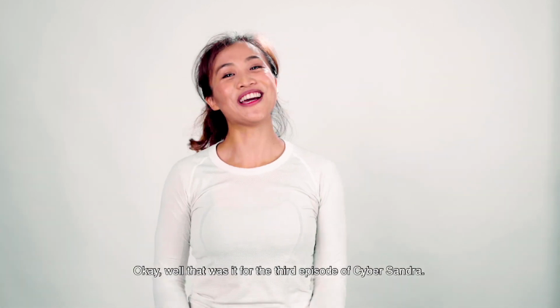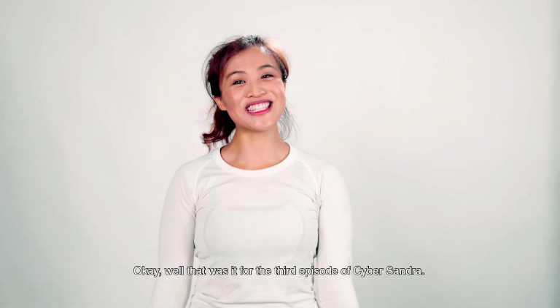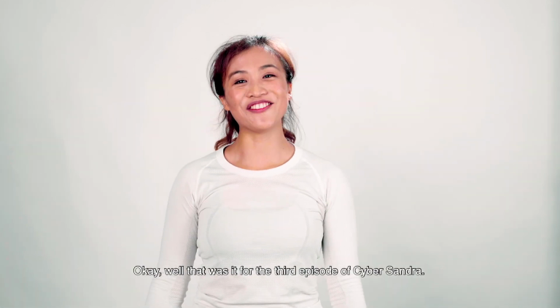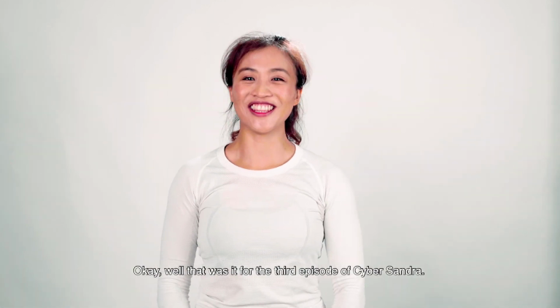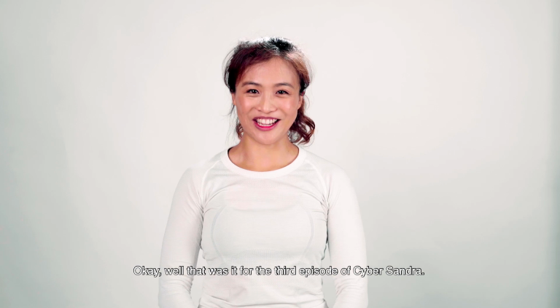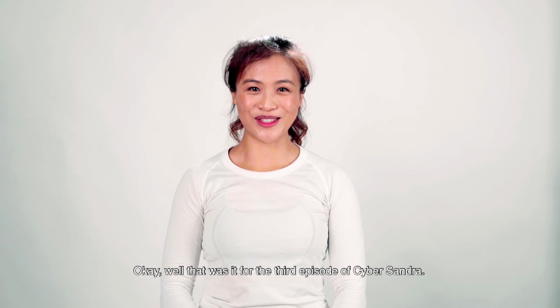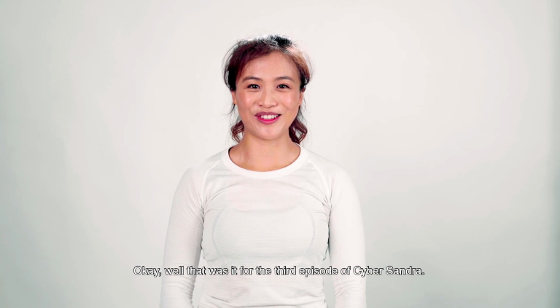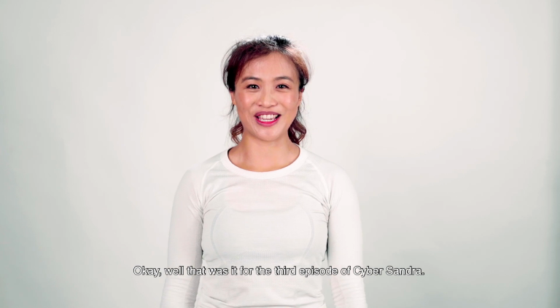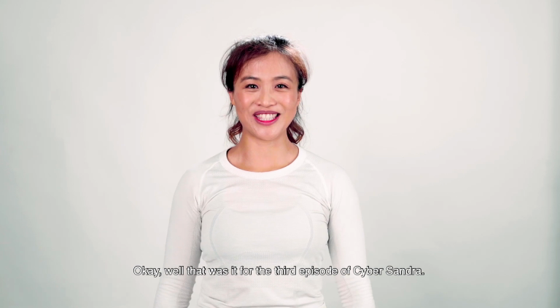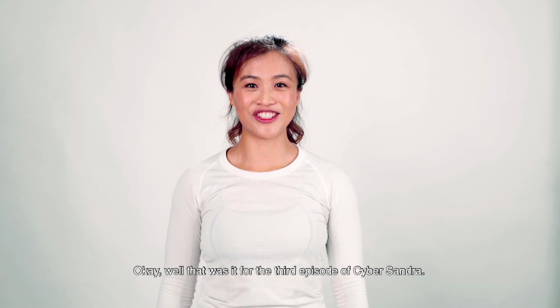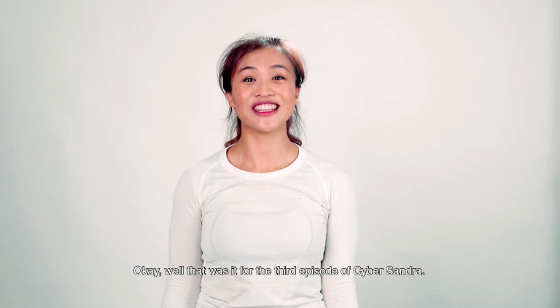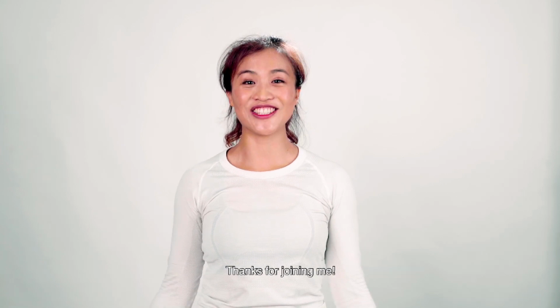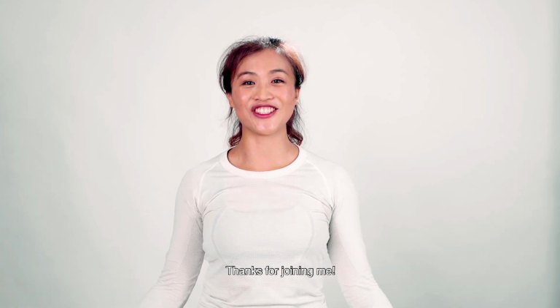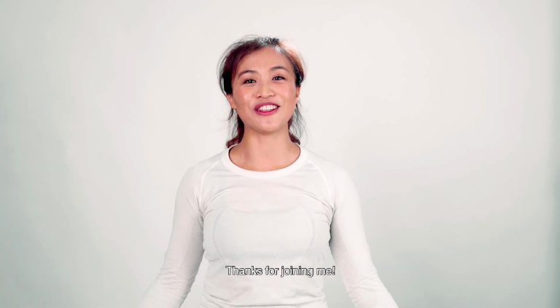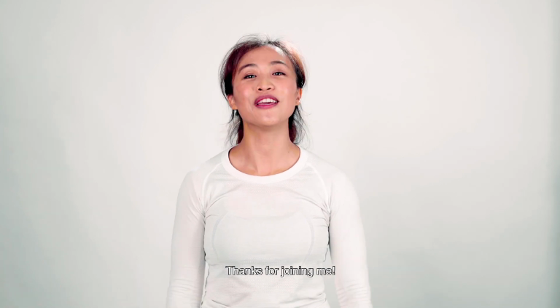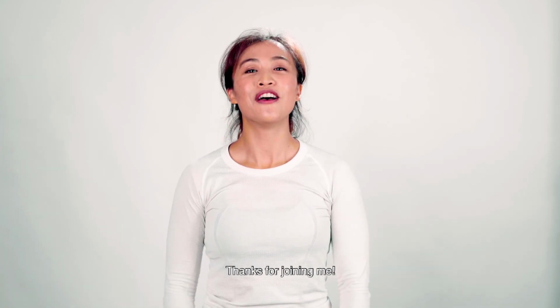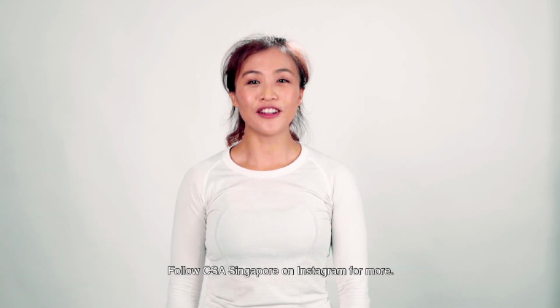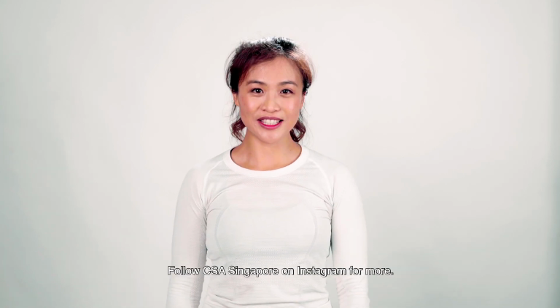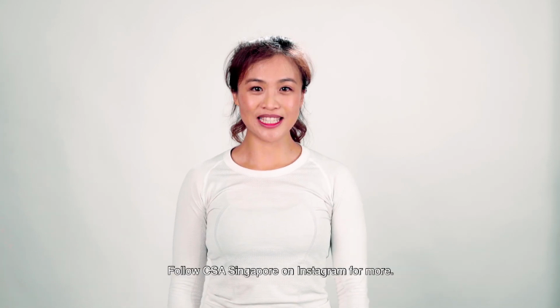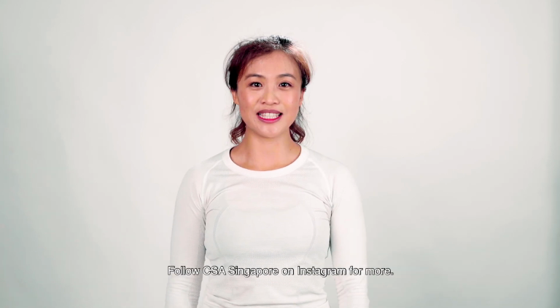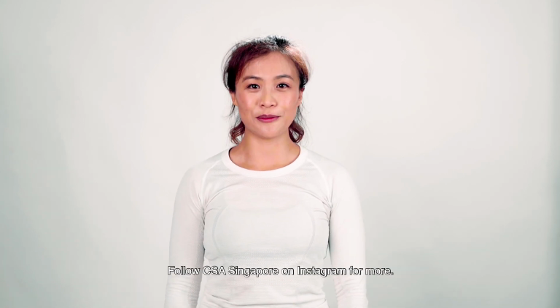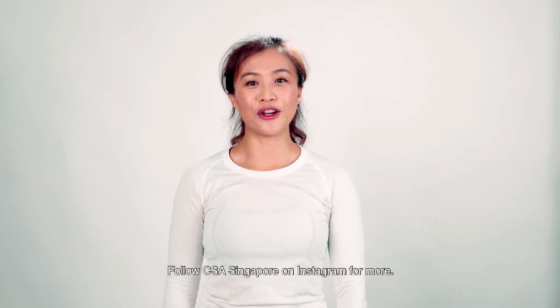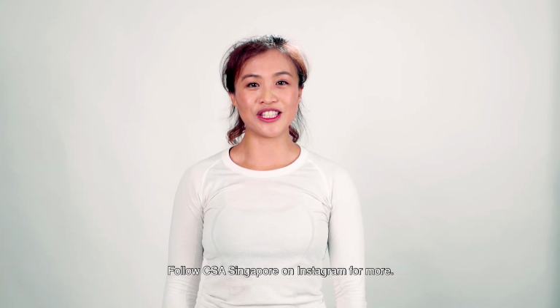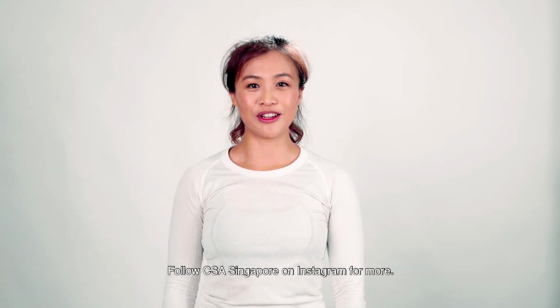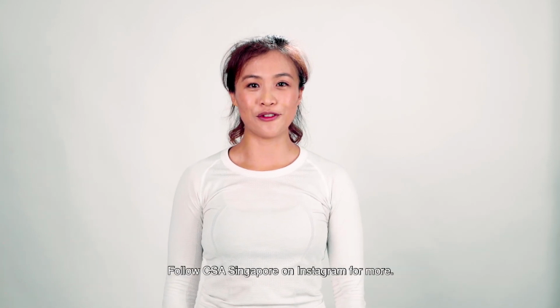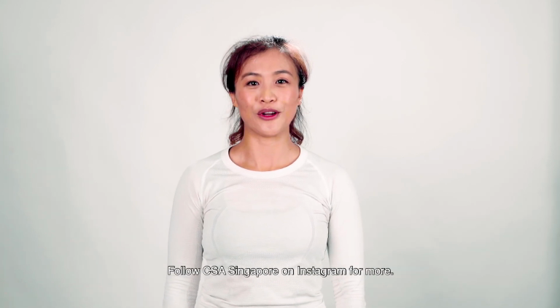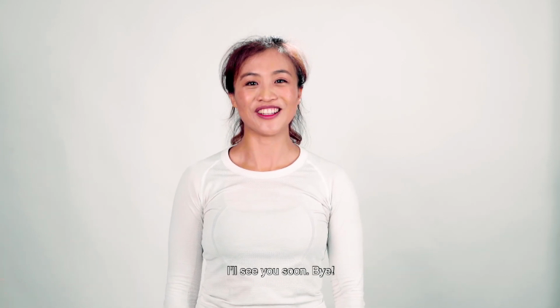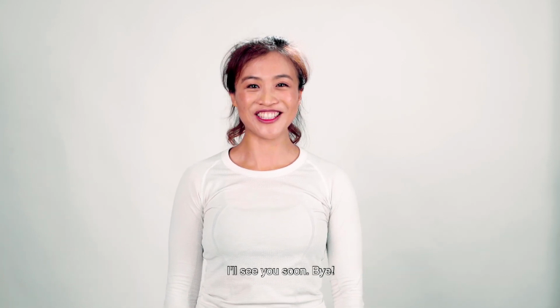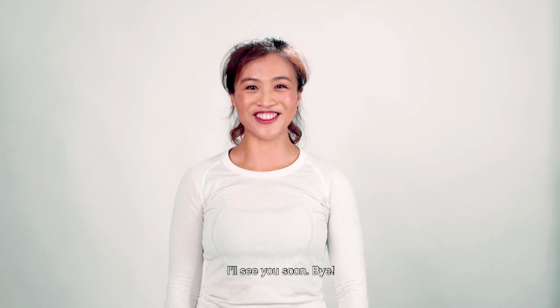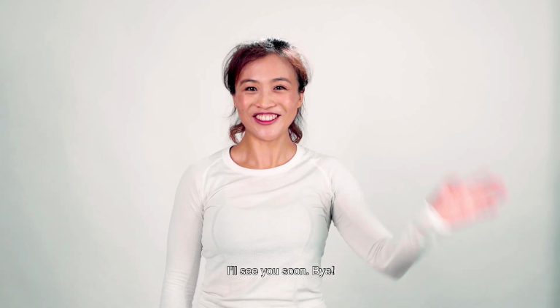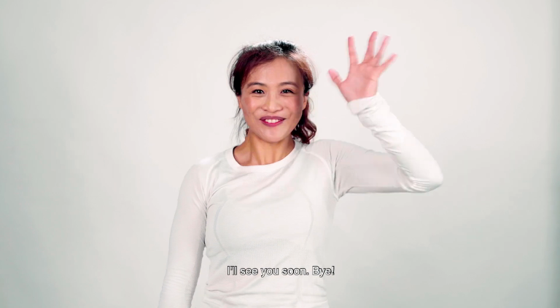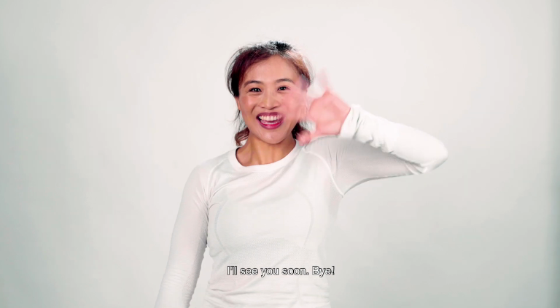Well, that was it for the third episode of Cyber Sandra. Thanks for joining me. Follow CSASingapore on Instagram for more. I'll see you soon. Bye!